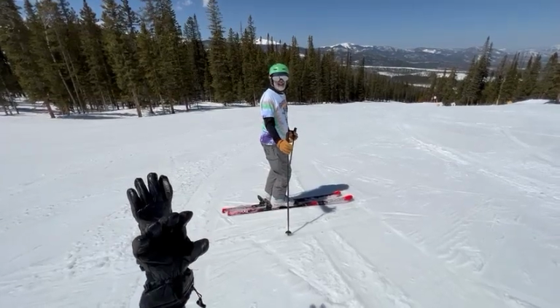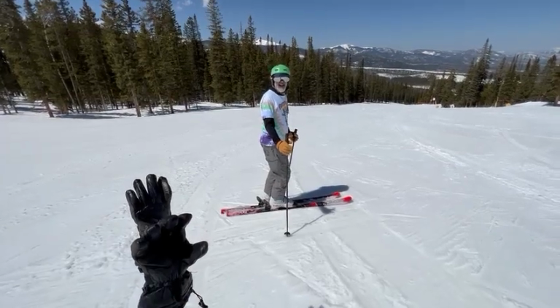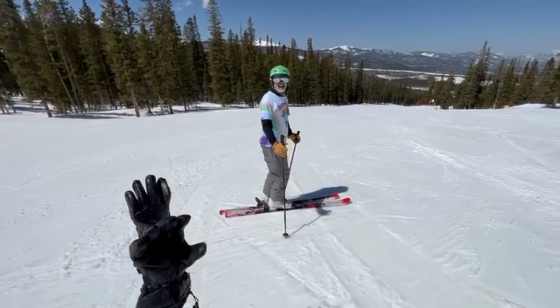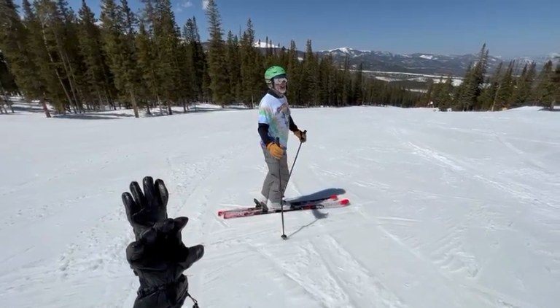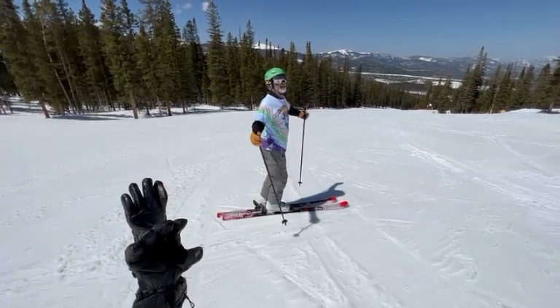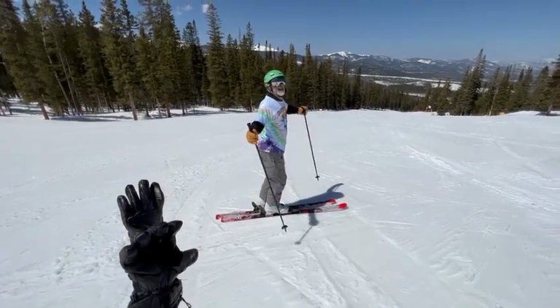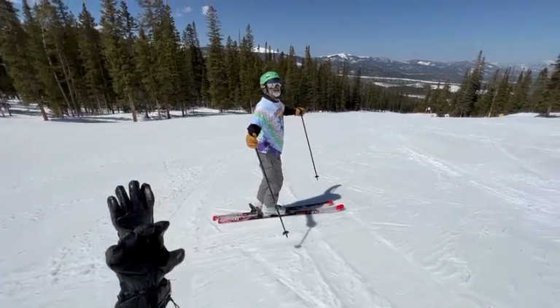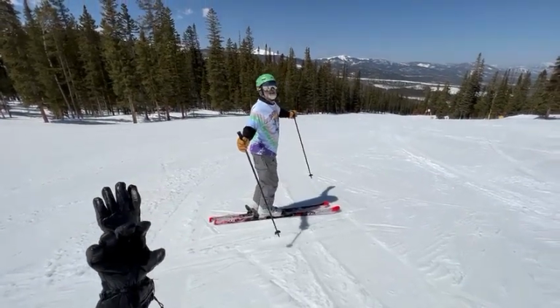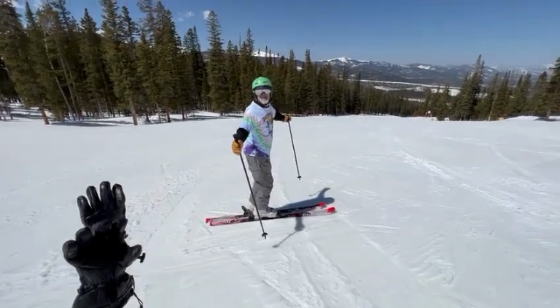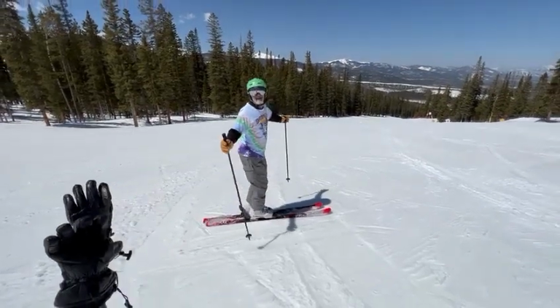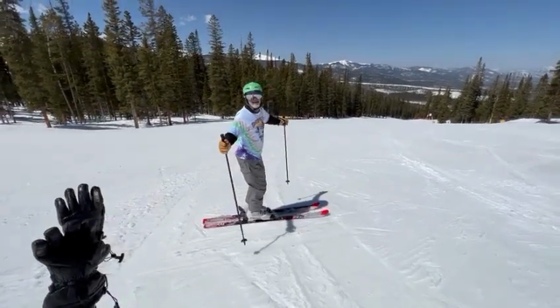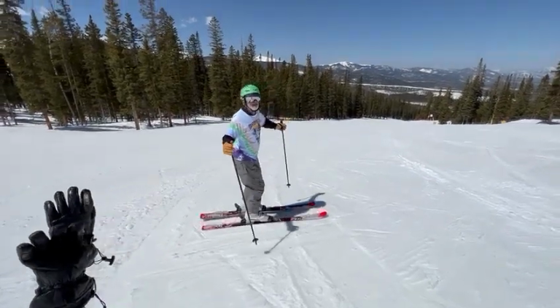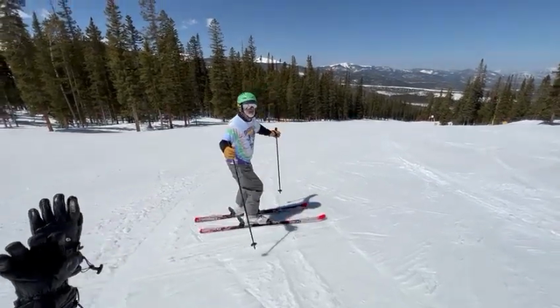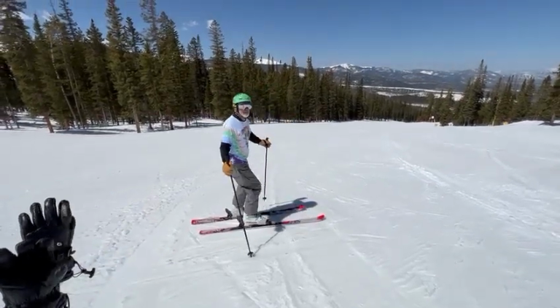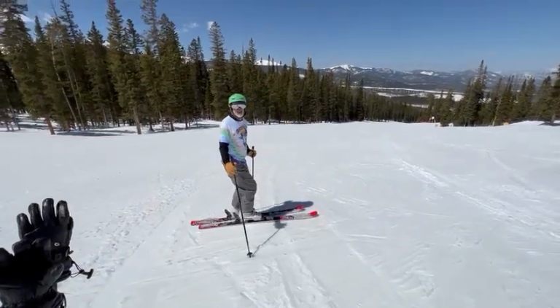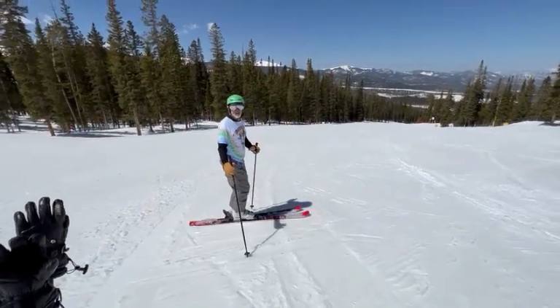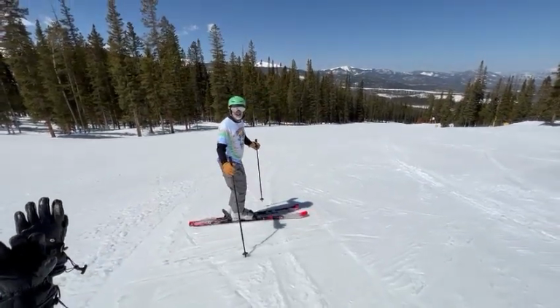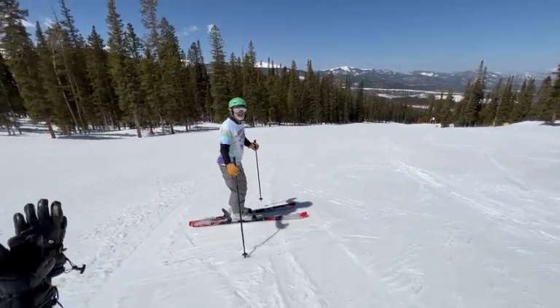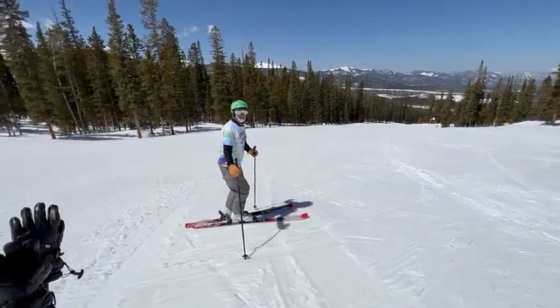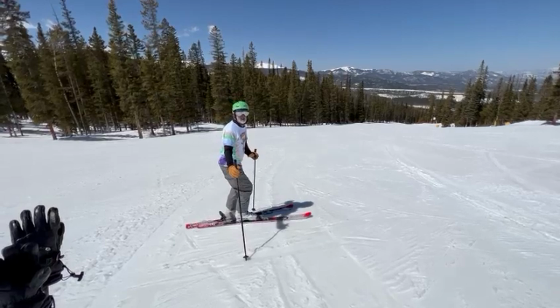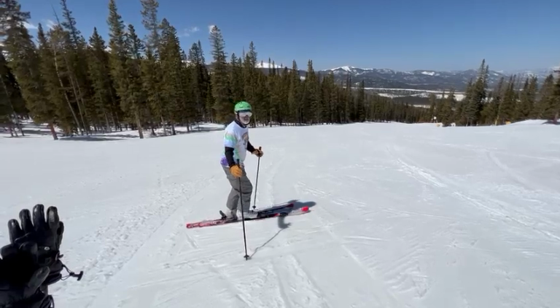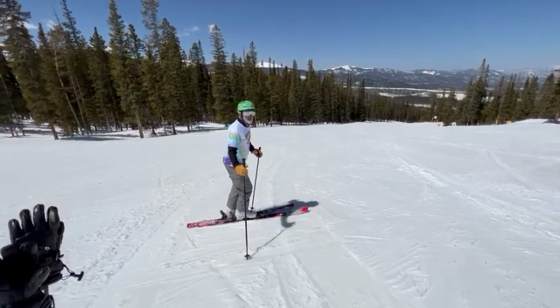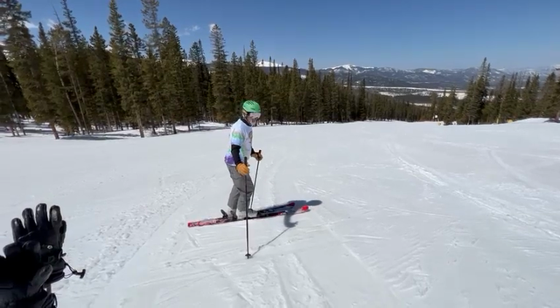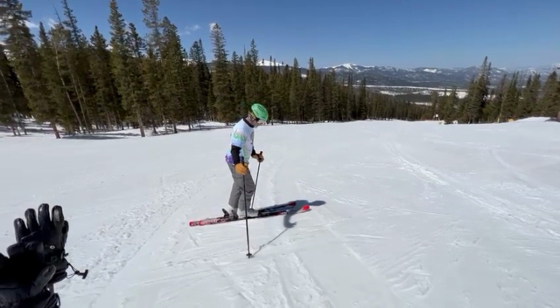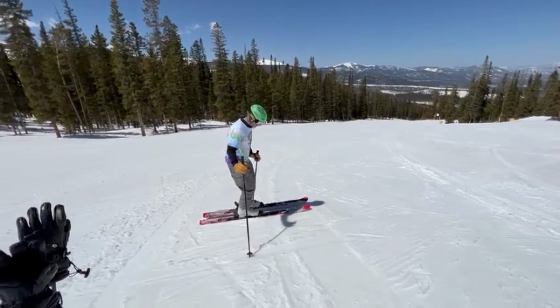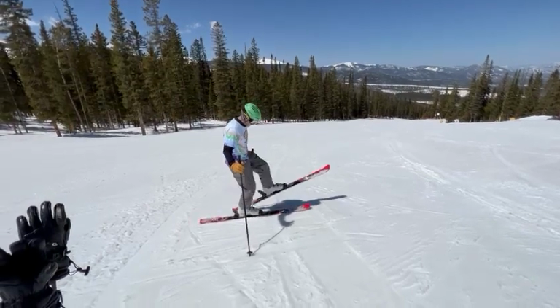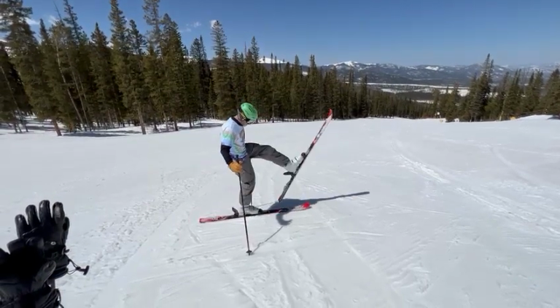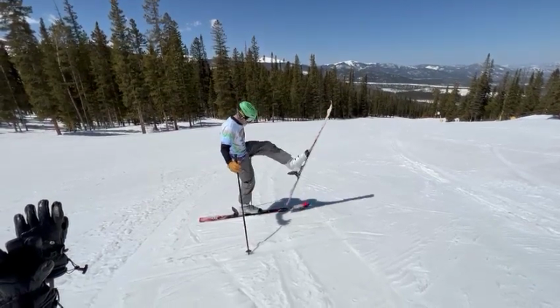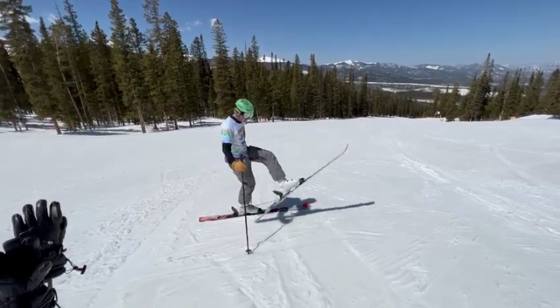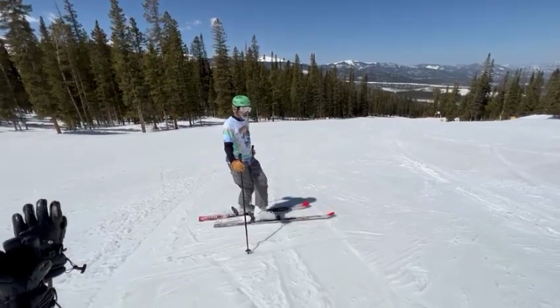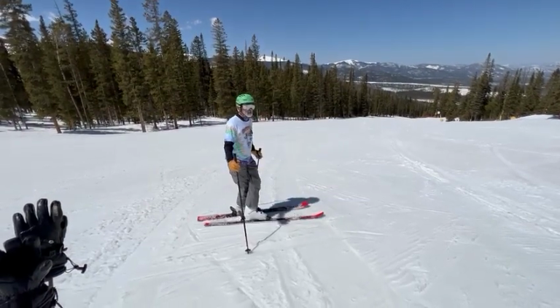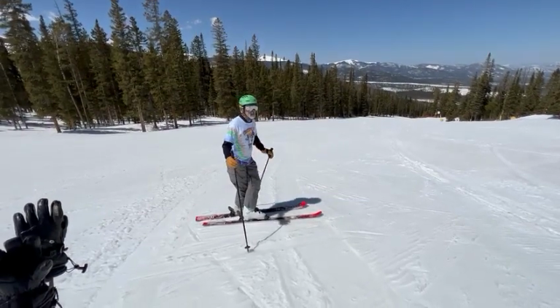Hi, Dan here. I'm embarrassing myself. Okay, the first move is just a crossover this way.